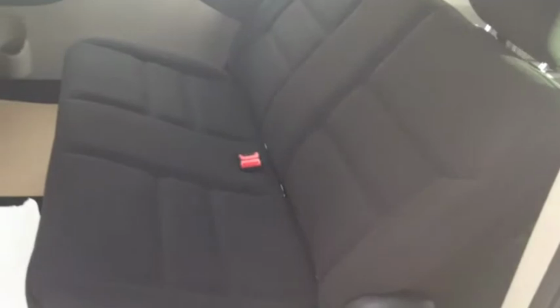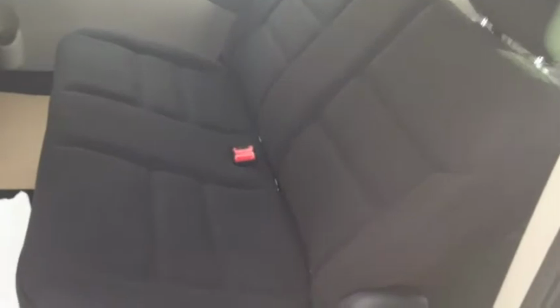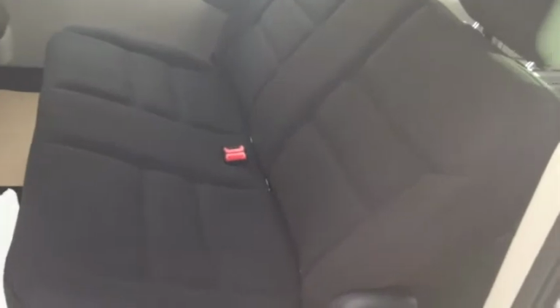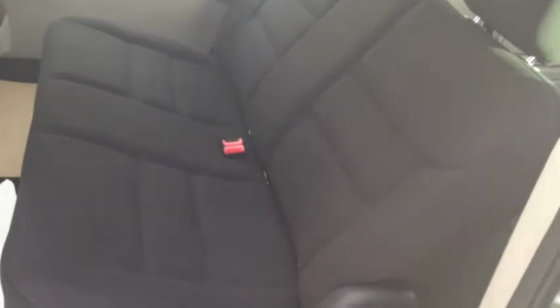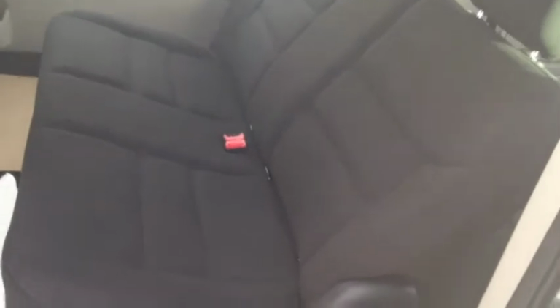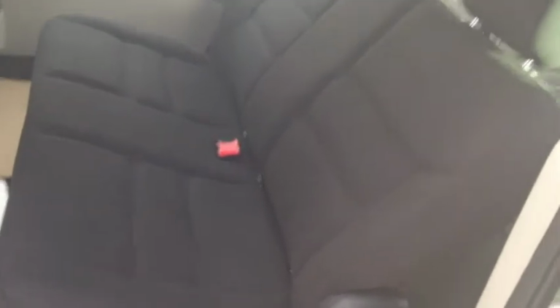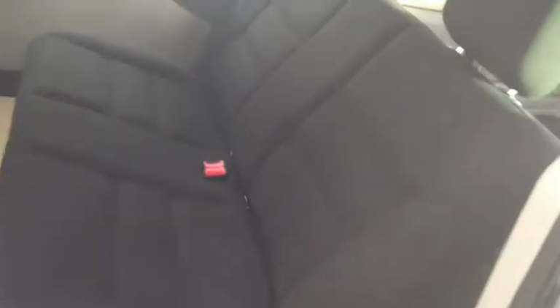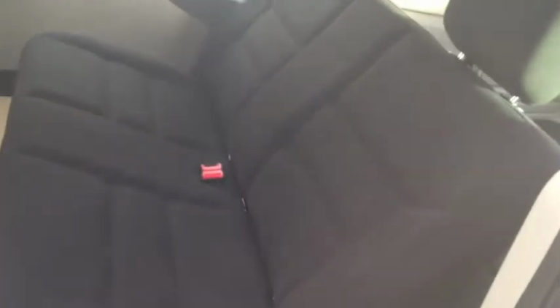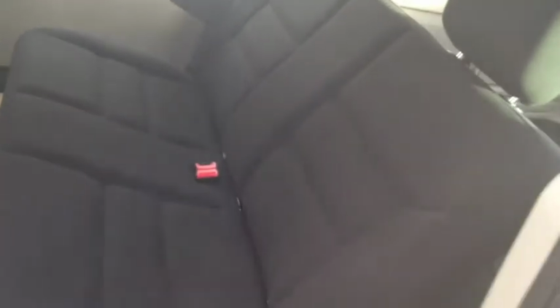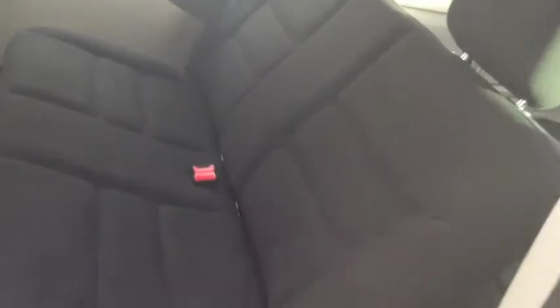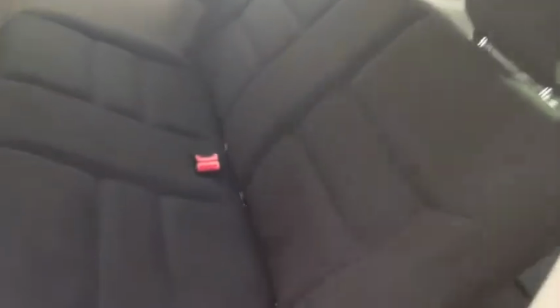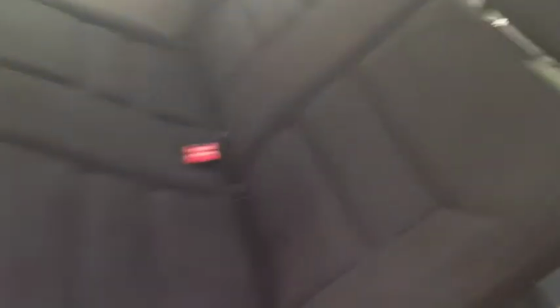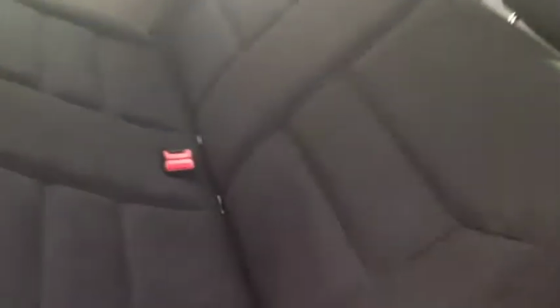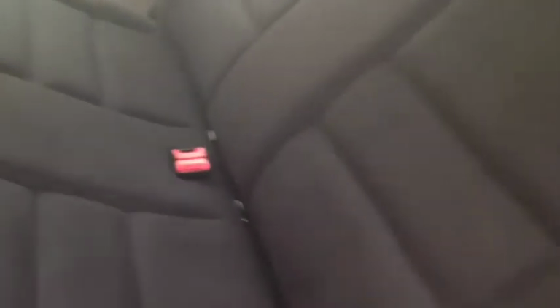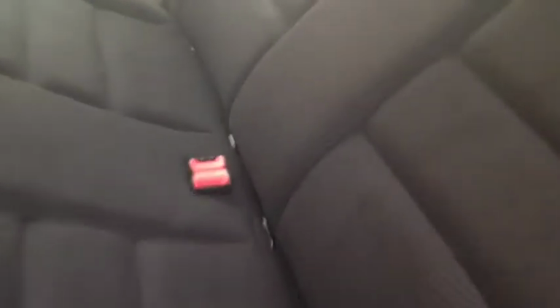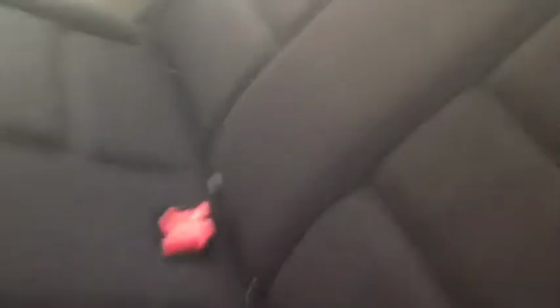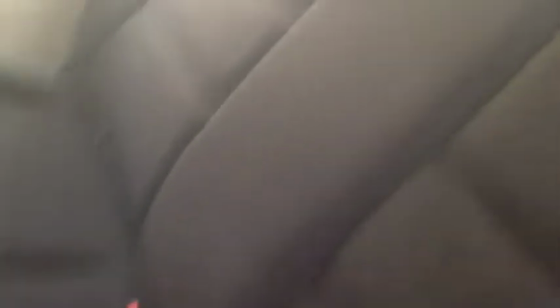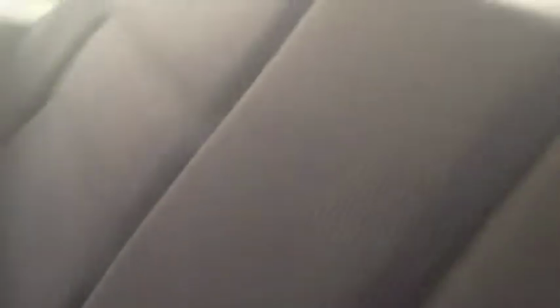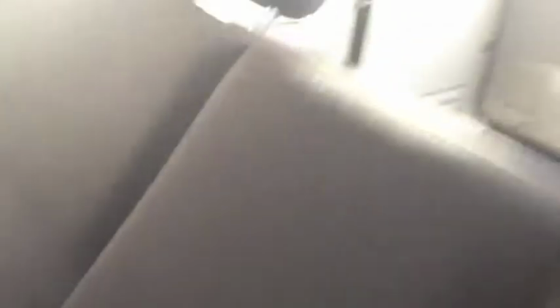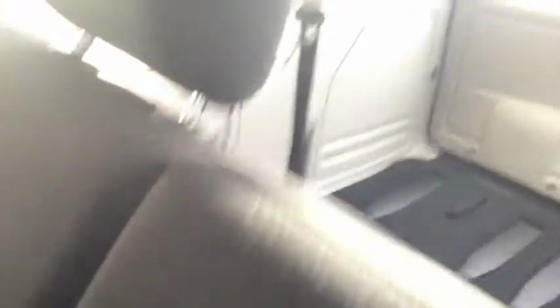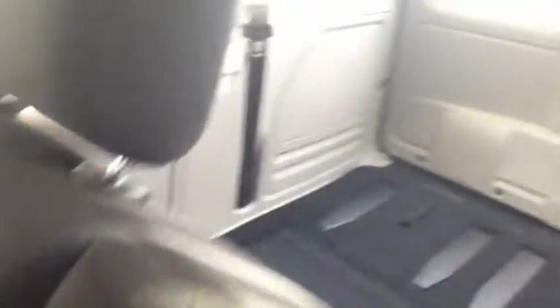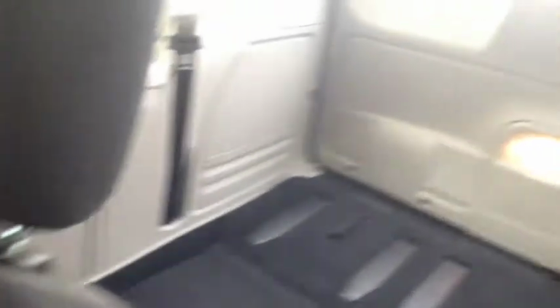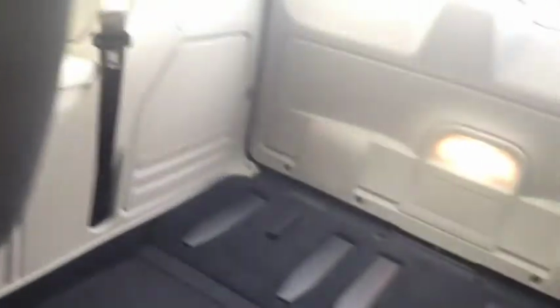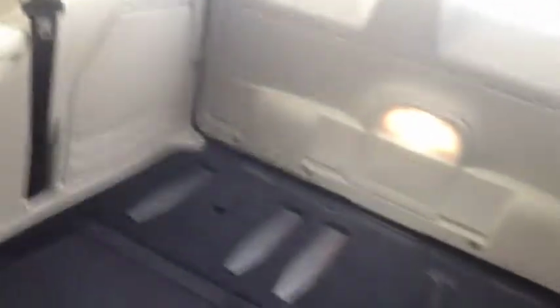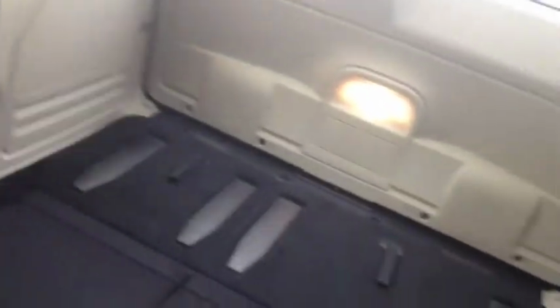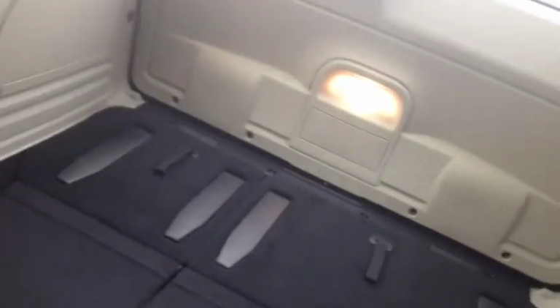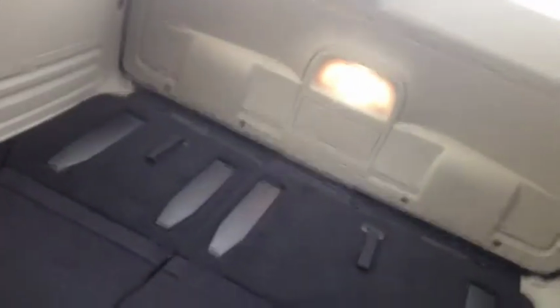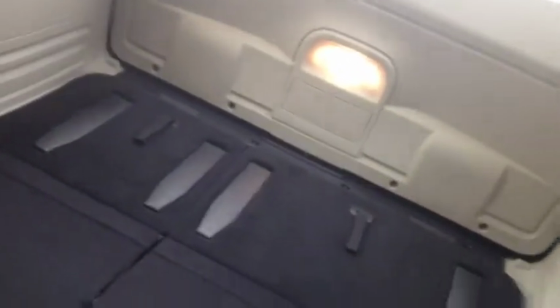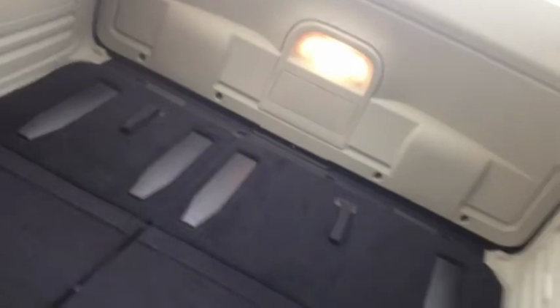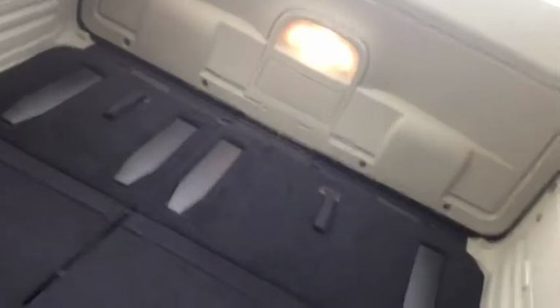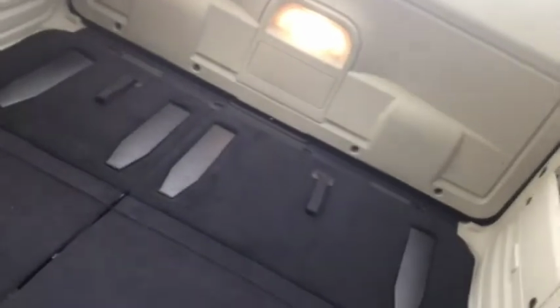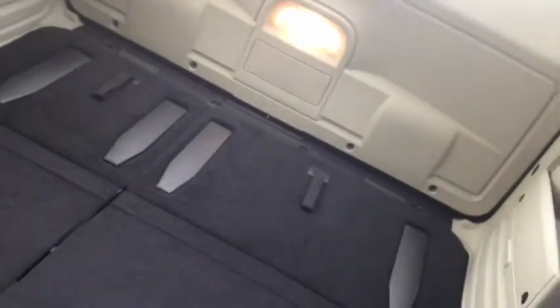Rear interior features of this vehicle are 2nd row cloth bench seat and 3rd row stow and go.